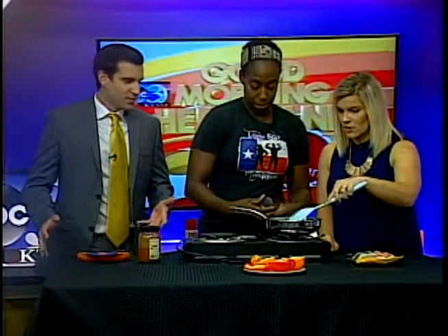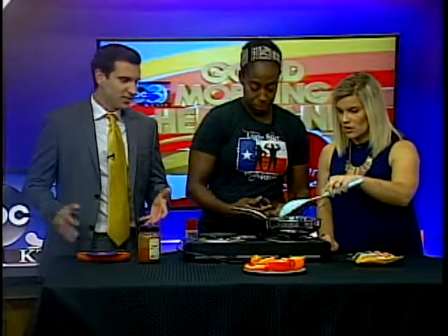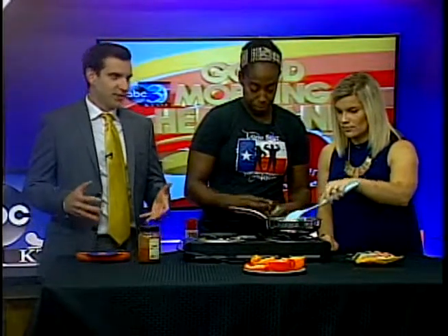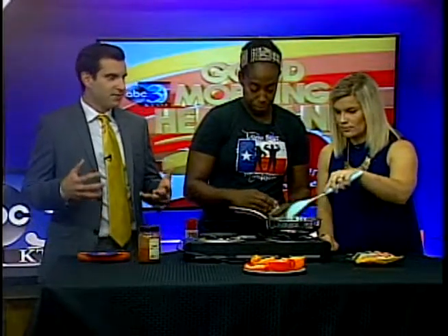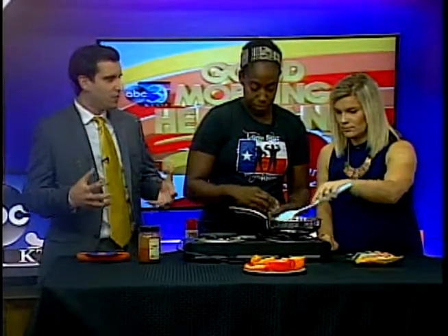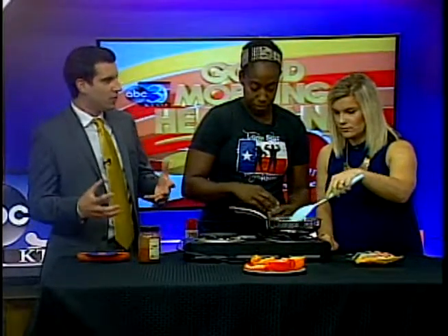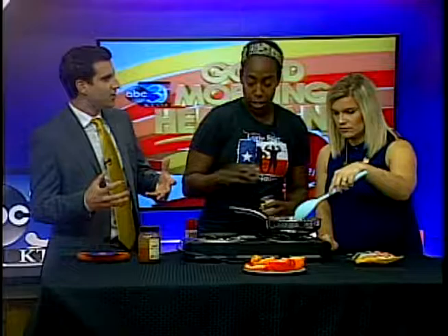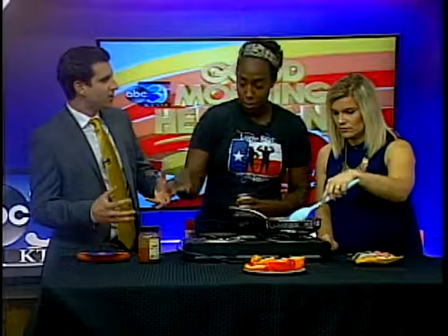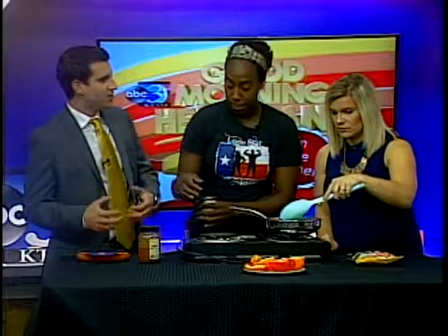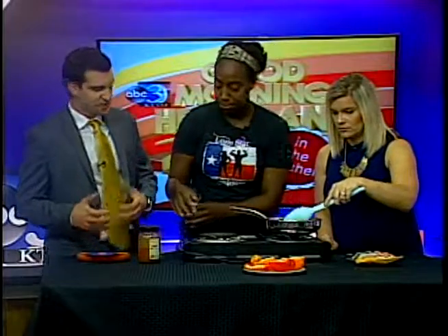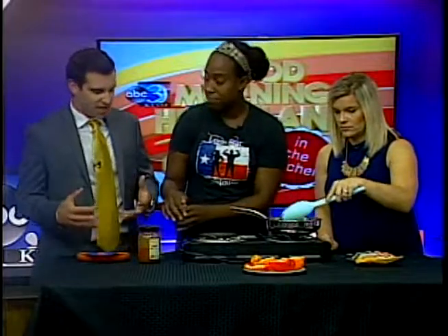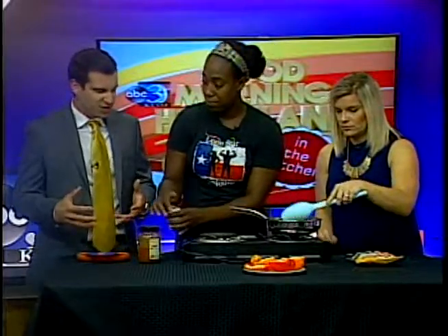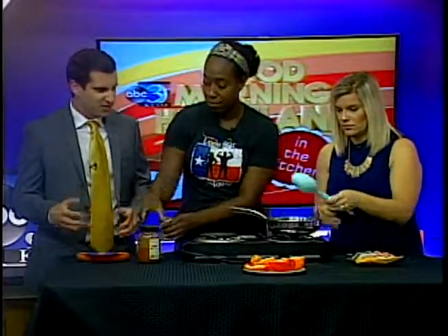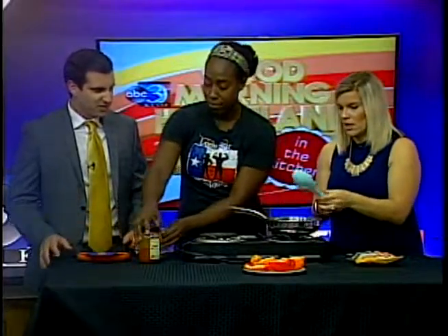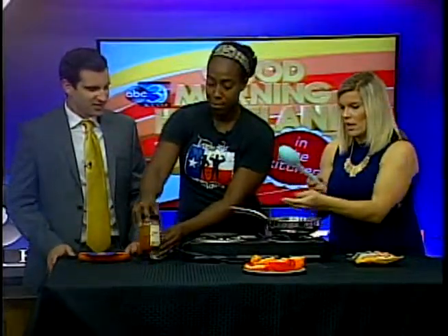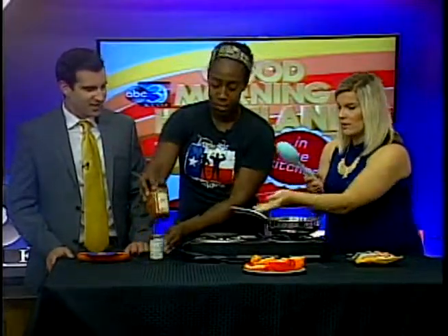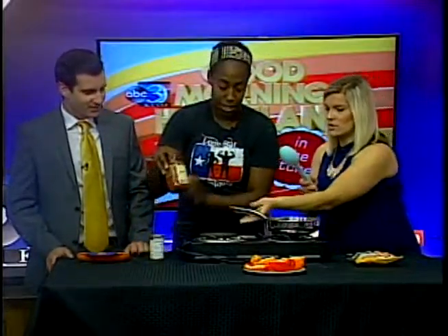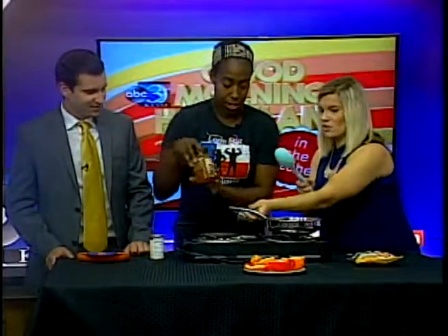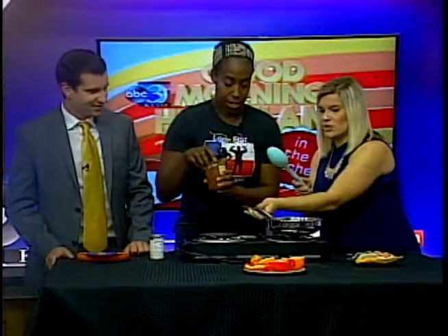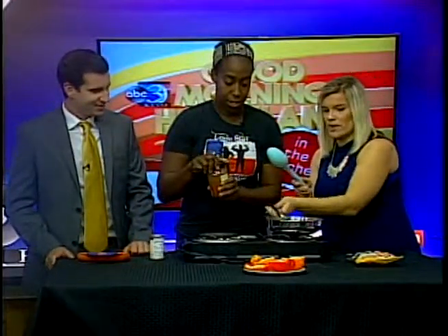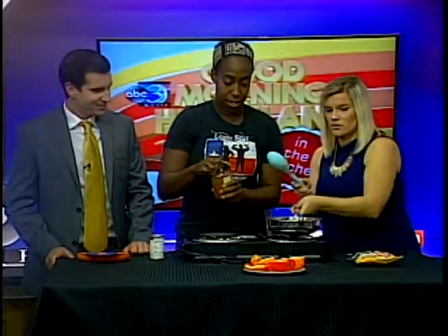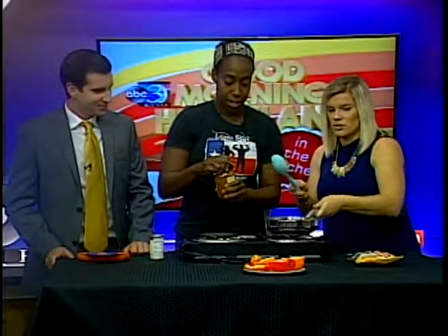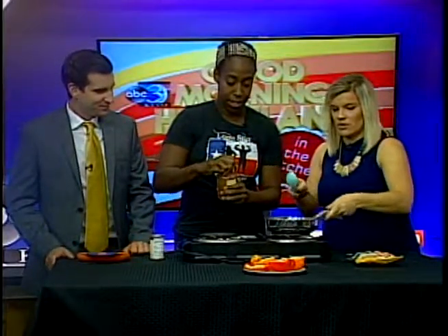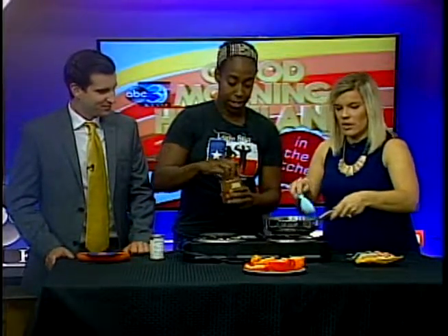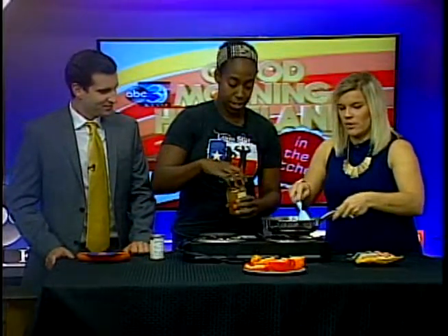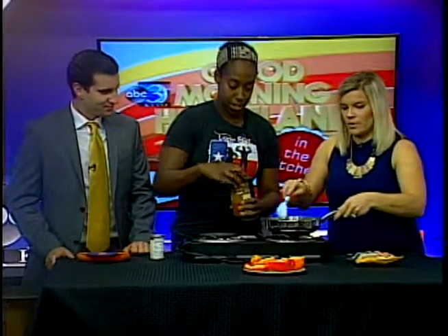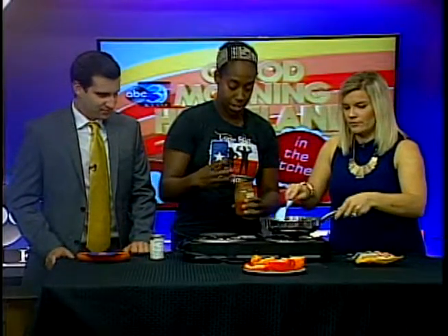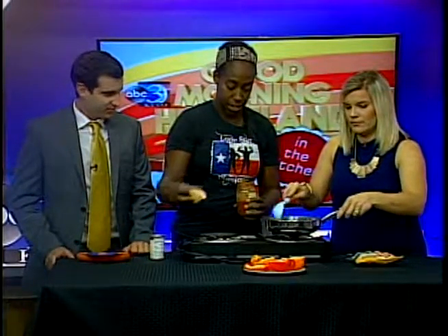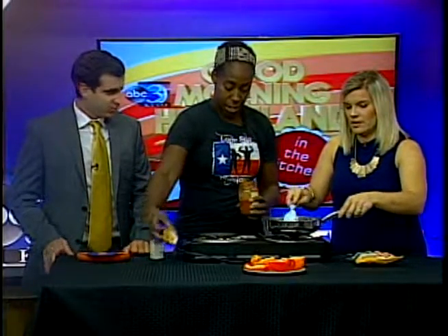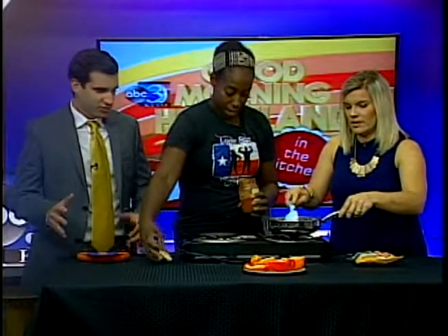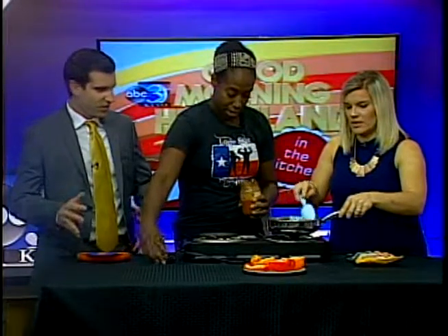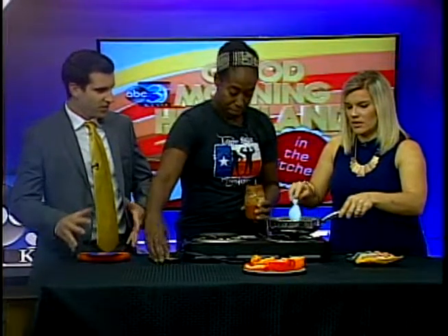Because who doesn't like fully loaded nachos? I'm going to switch this around — it's a little bit easier.